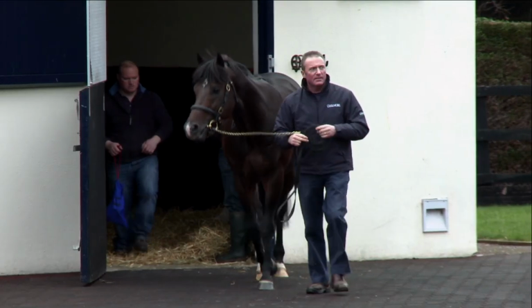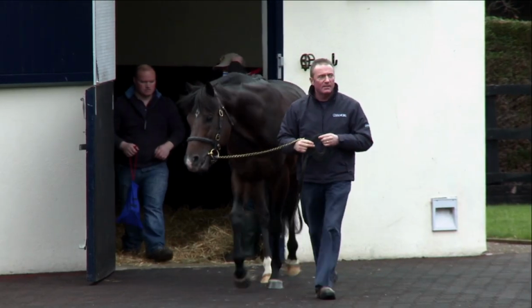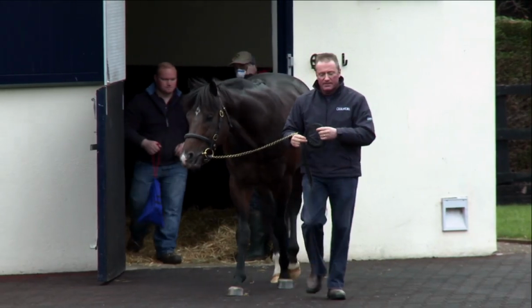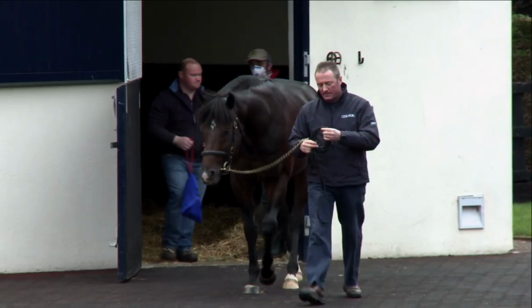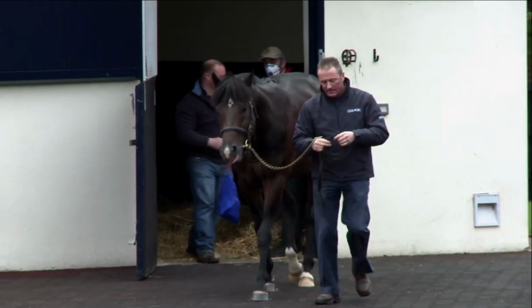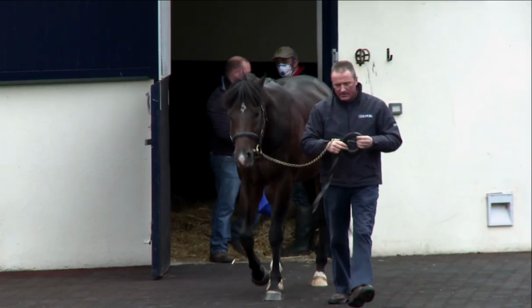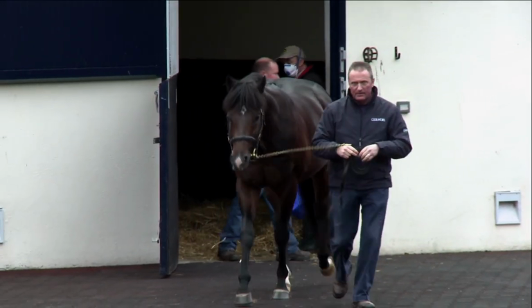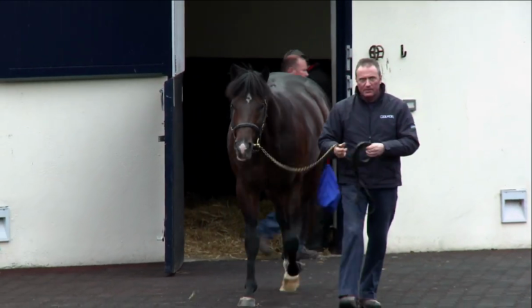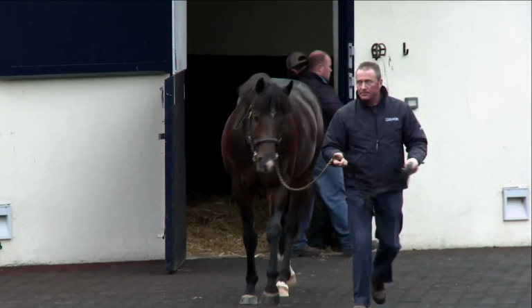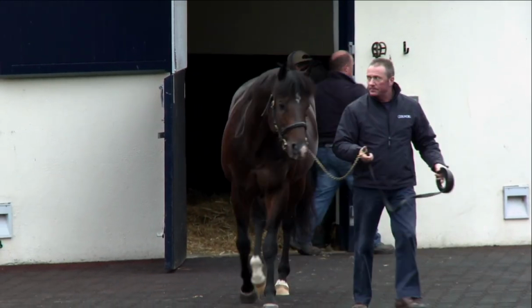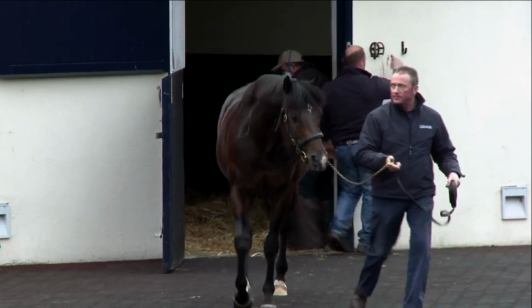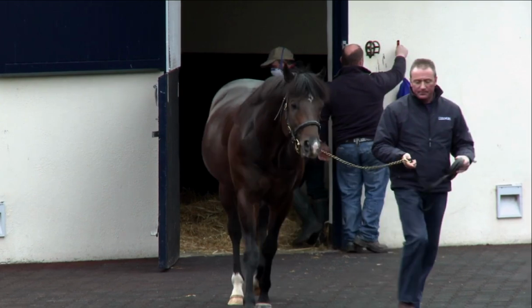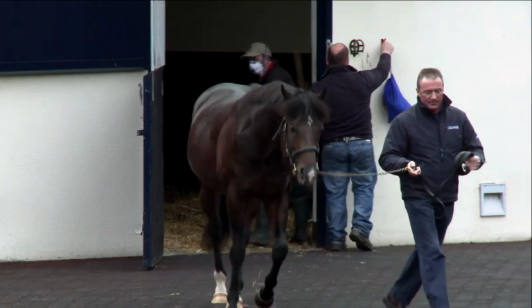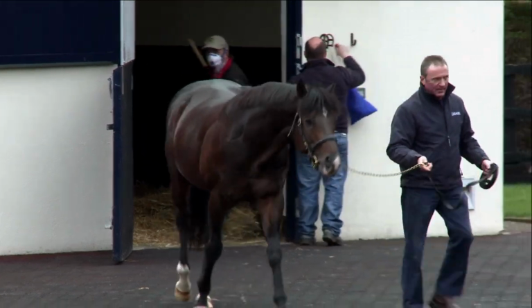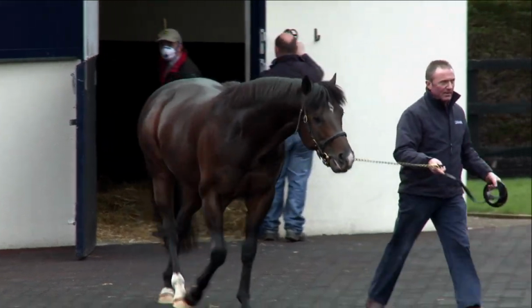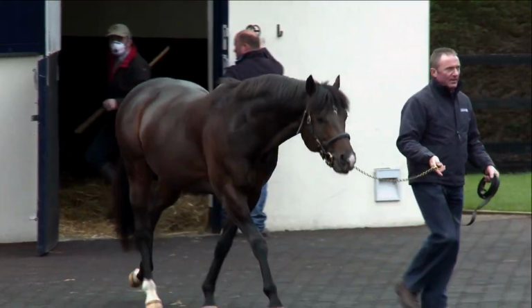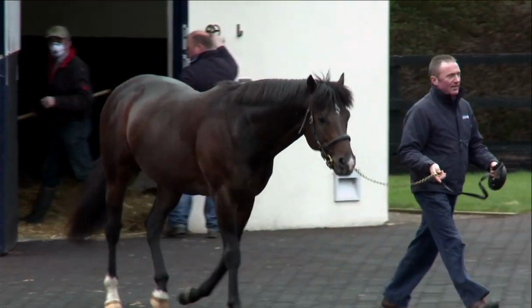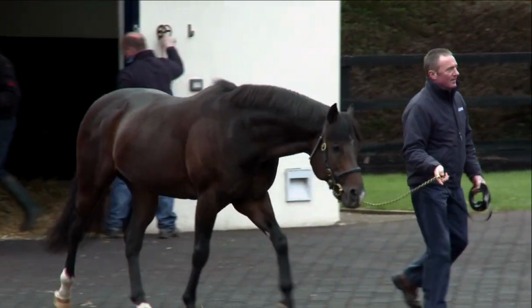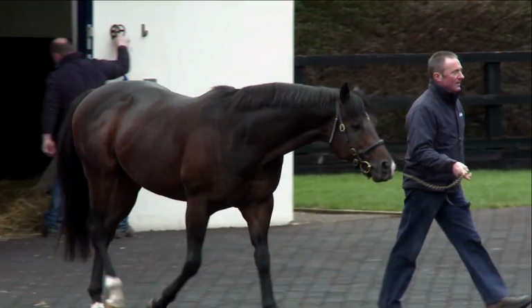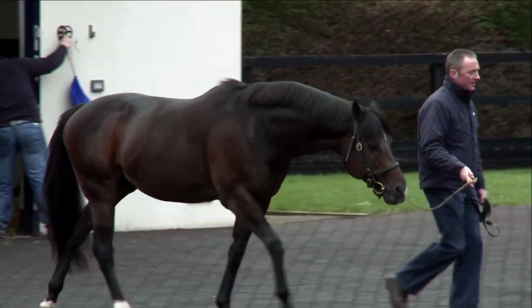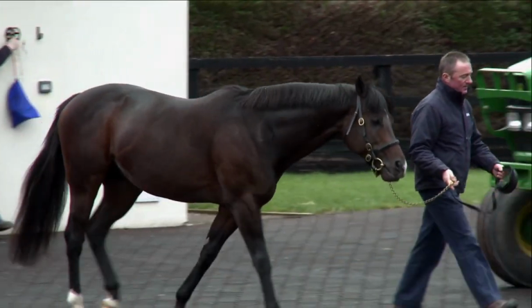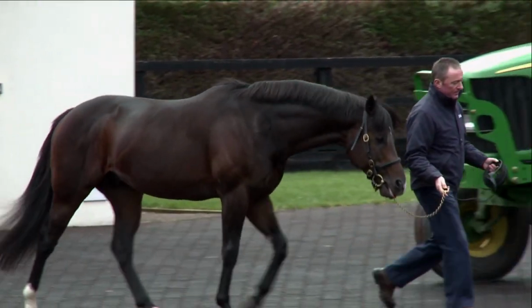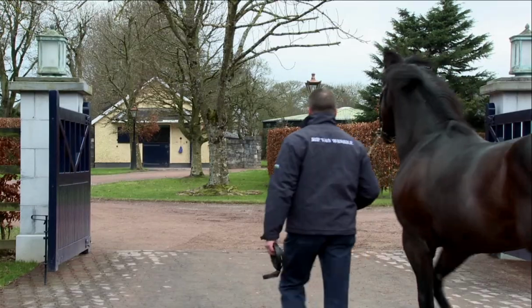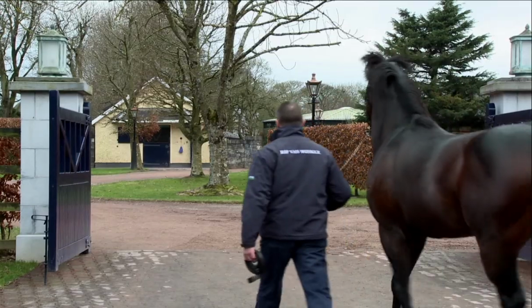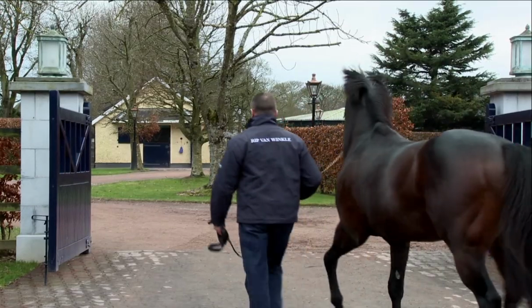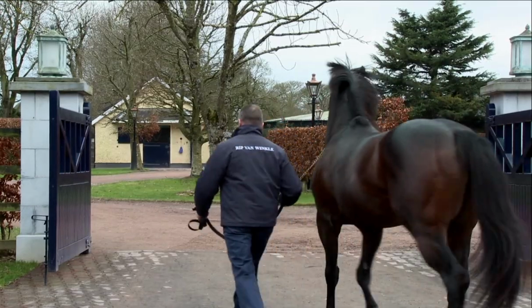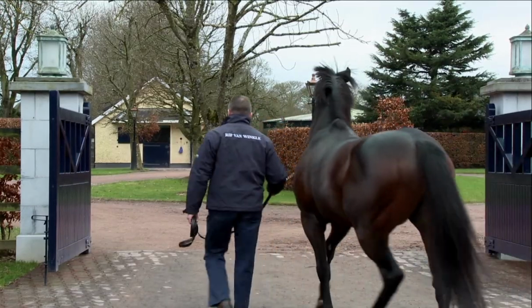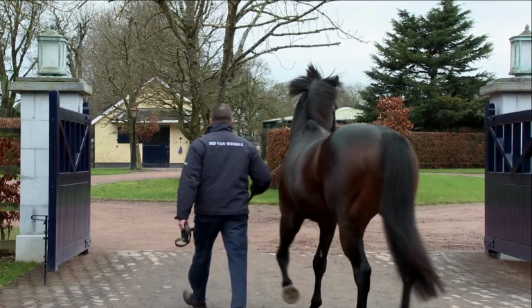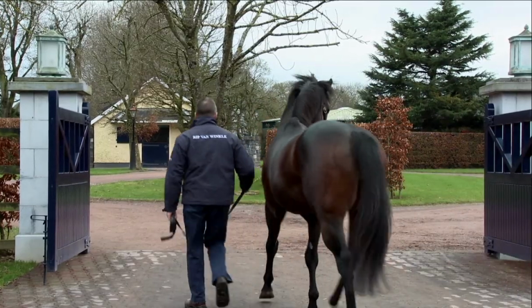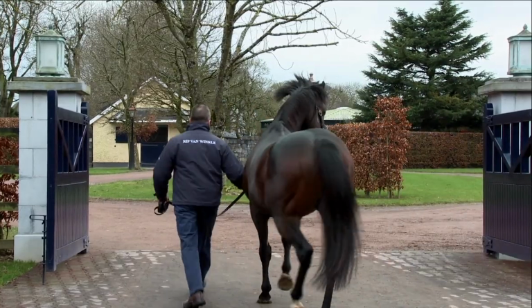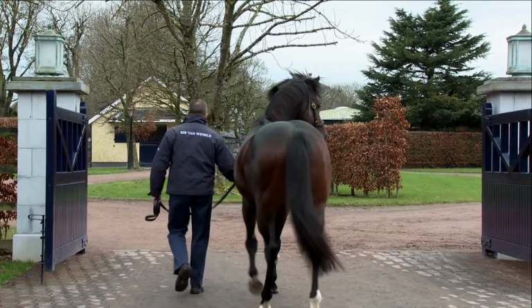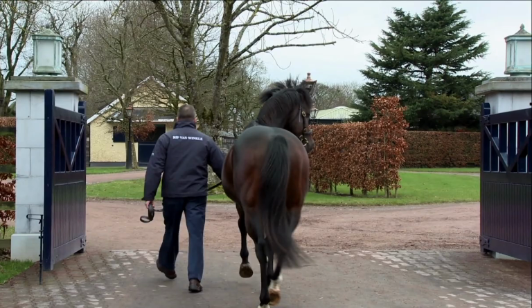At the start of every day, each stallion is inspected and their temperature is taken to ensure that they are well within themselves.